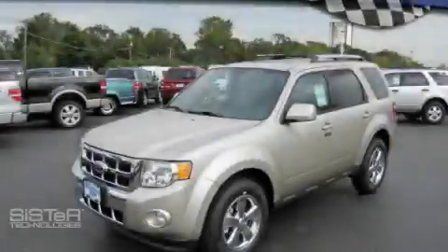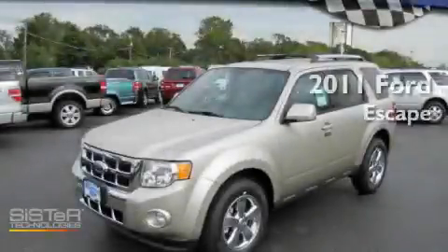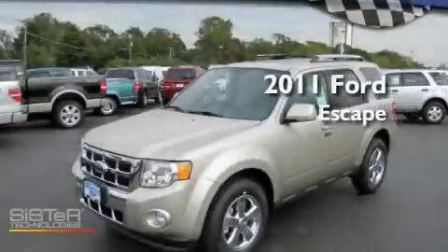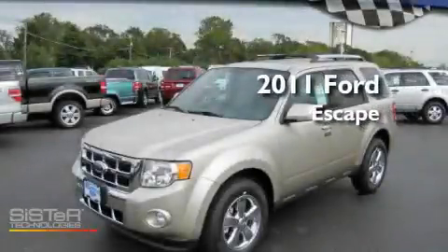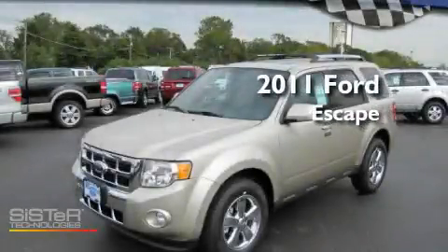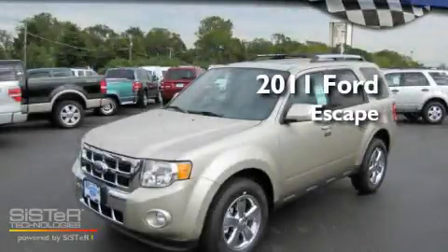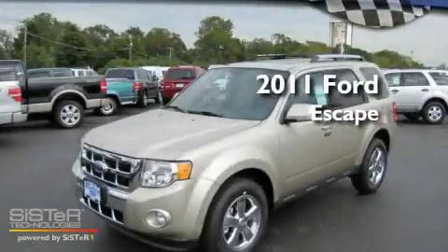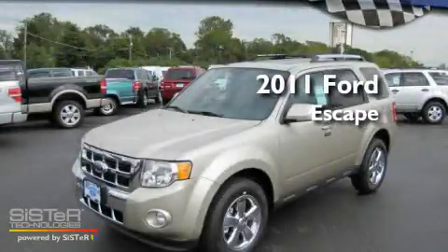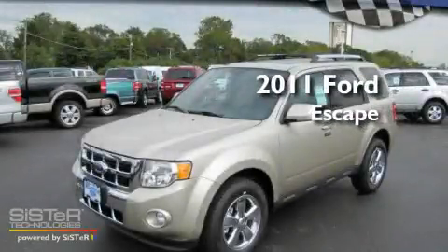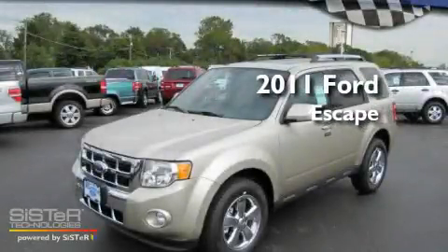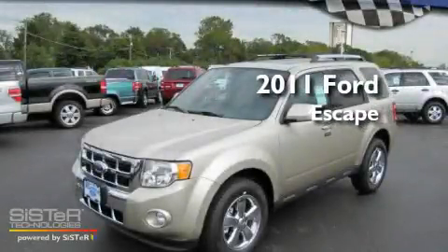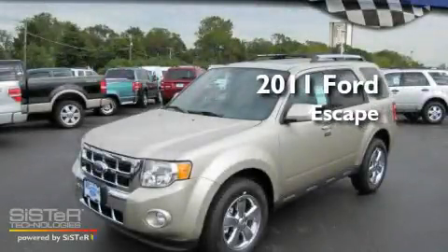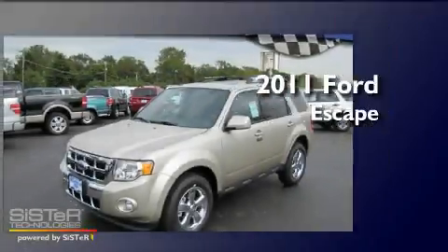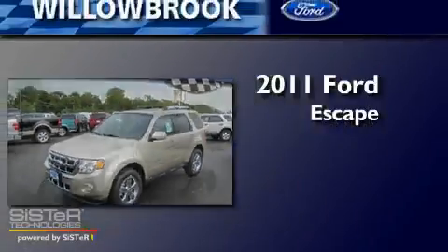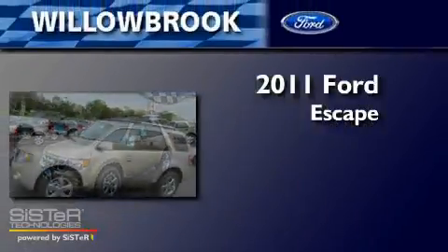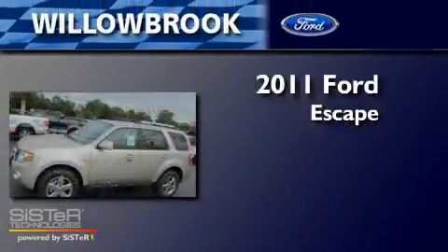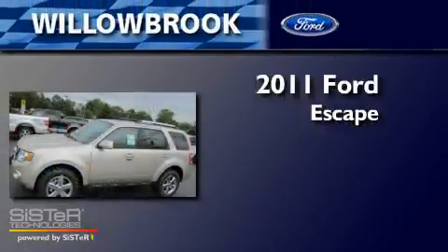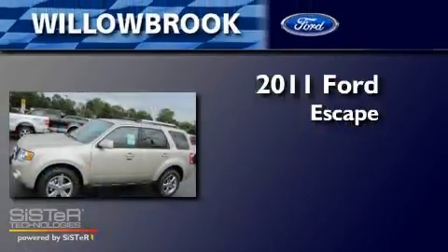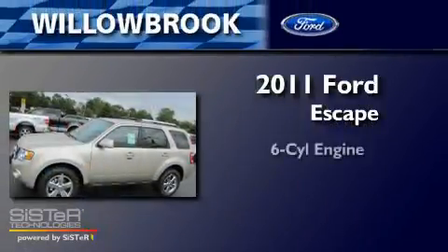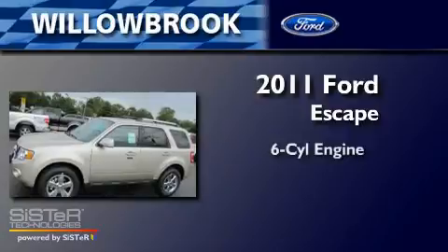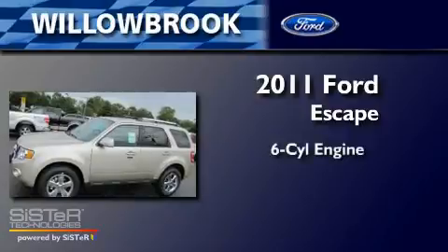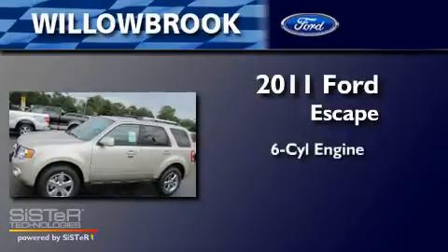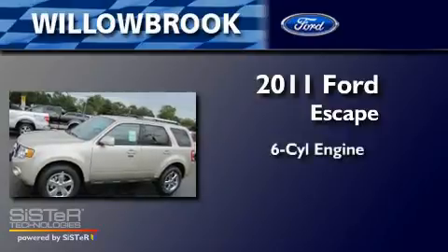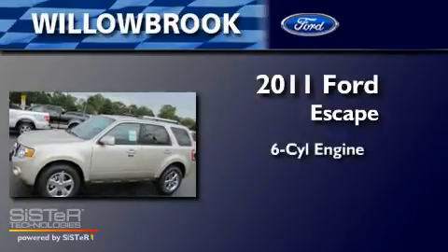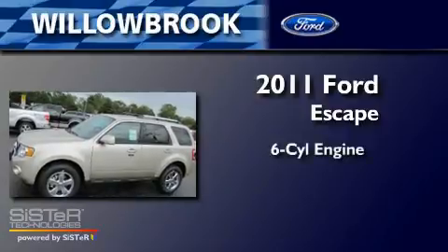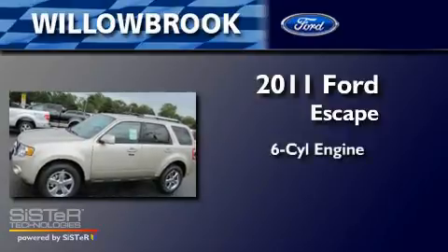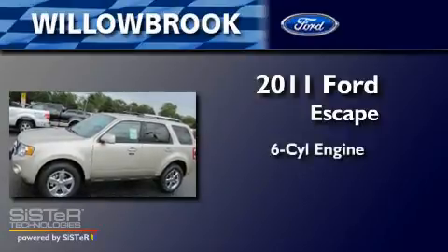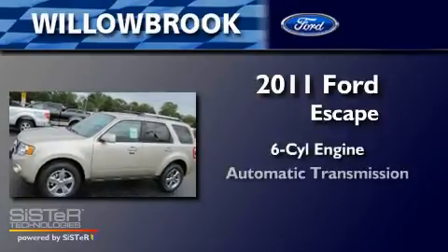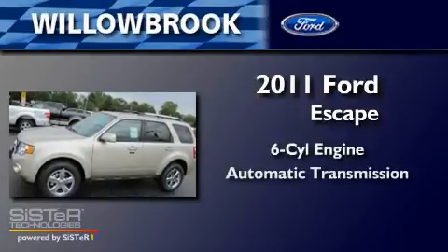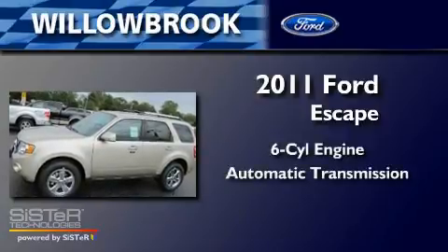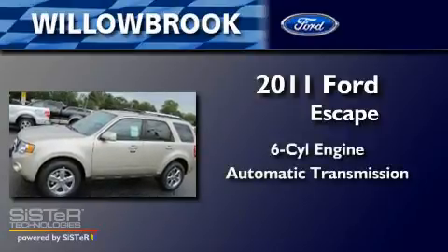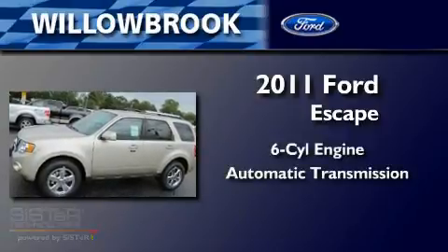This is a brand-new 2011 Ford Escape. It features a six-cylinder engine and an automatic transmission.